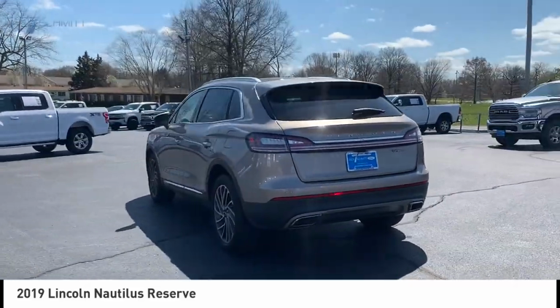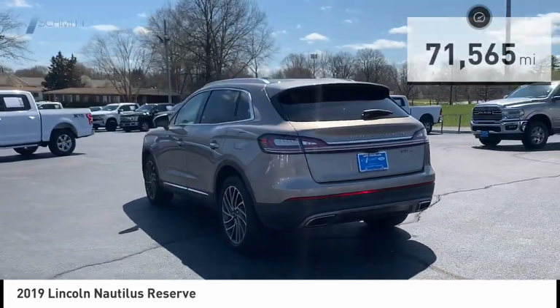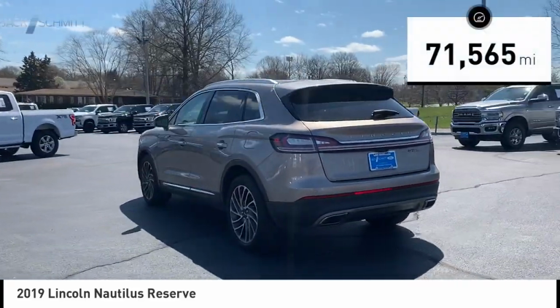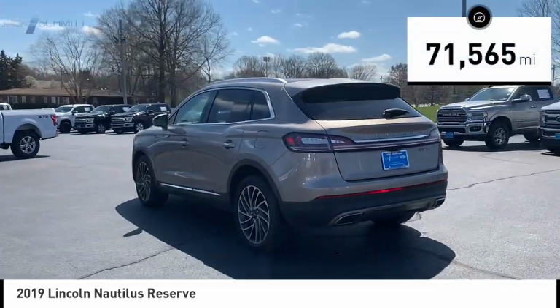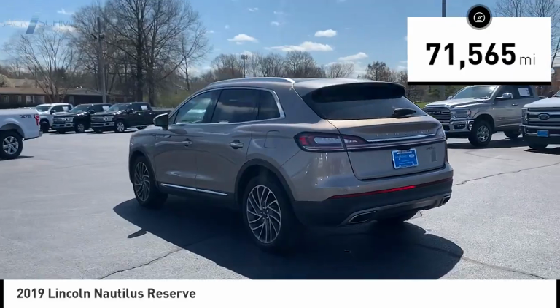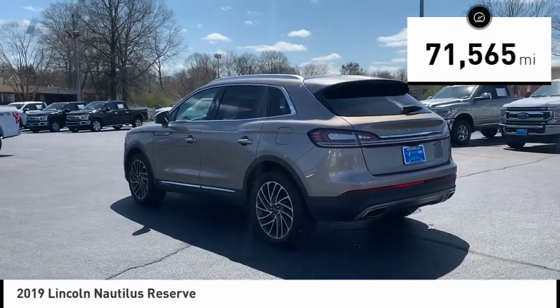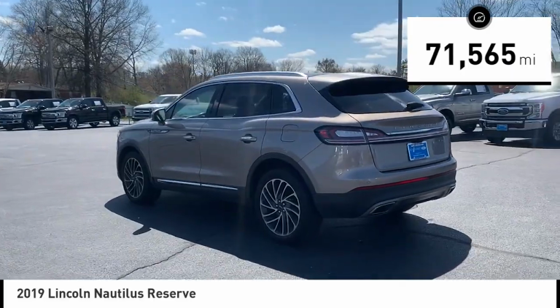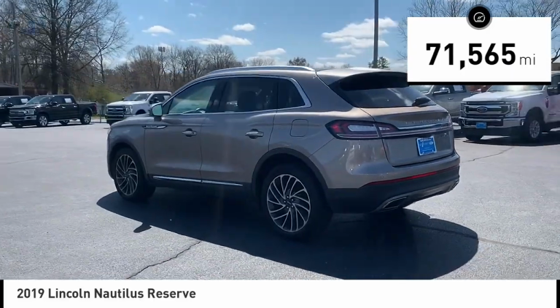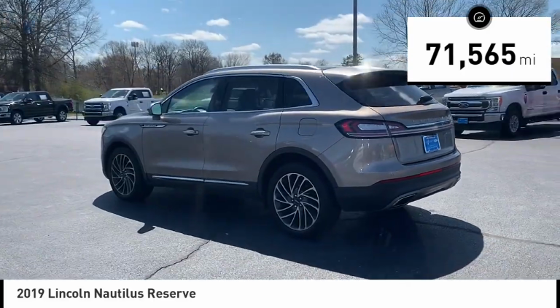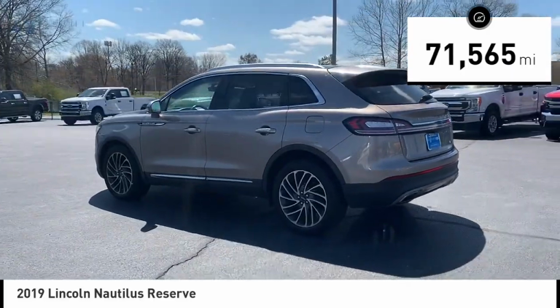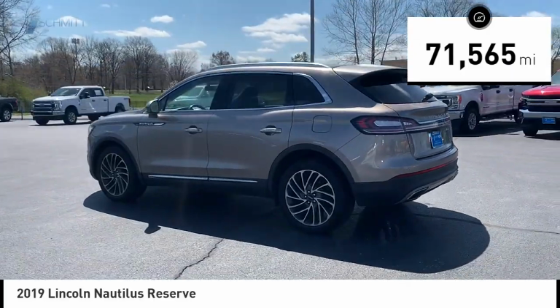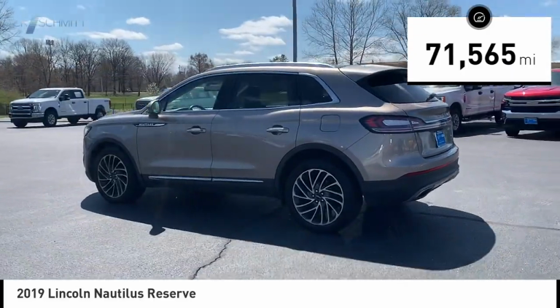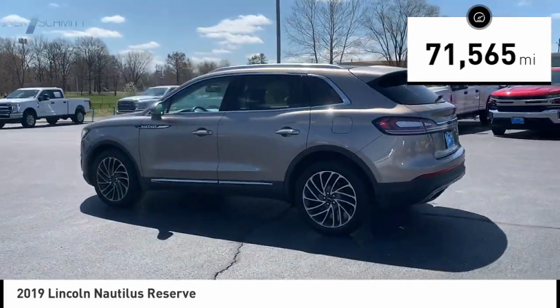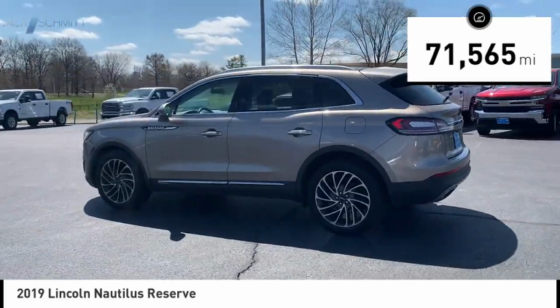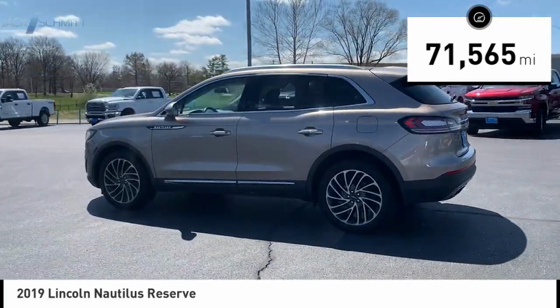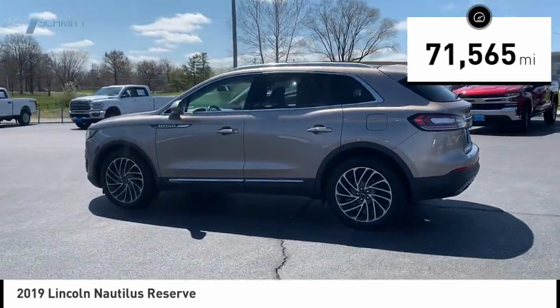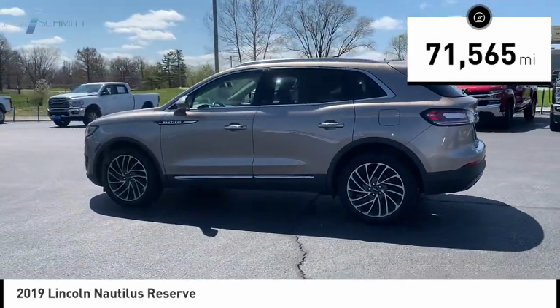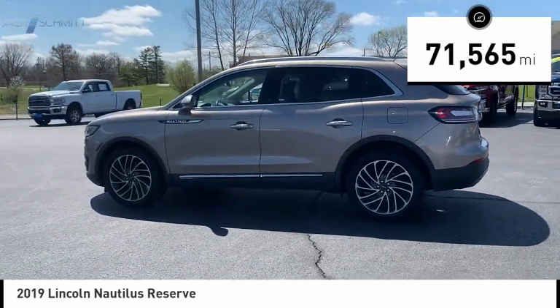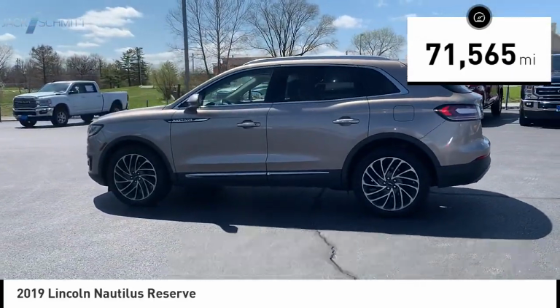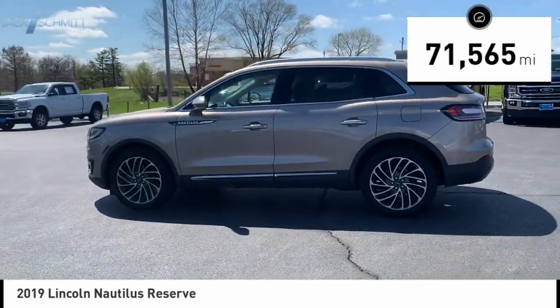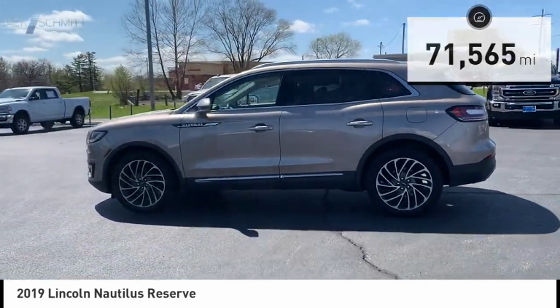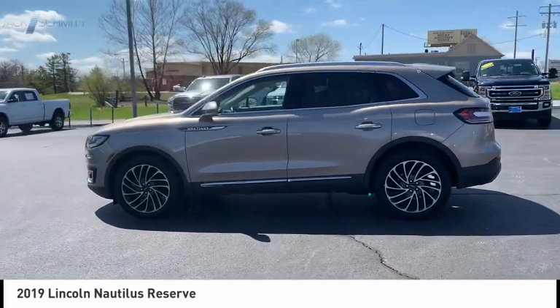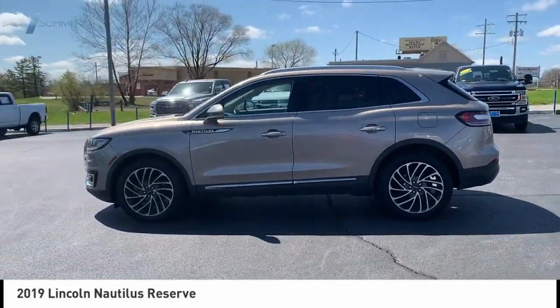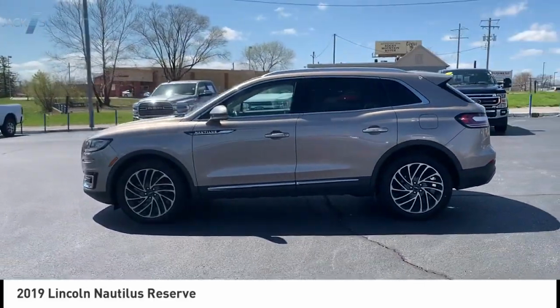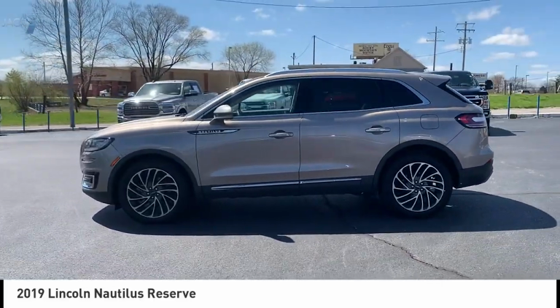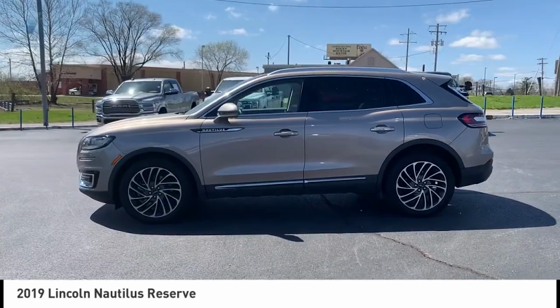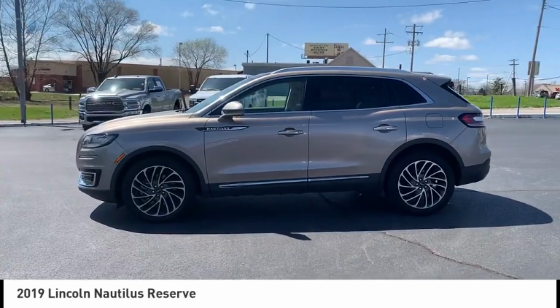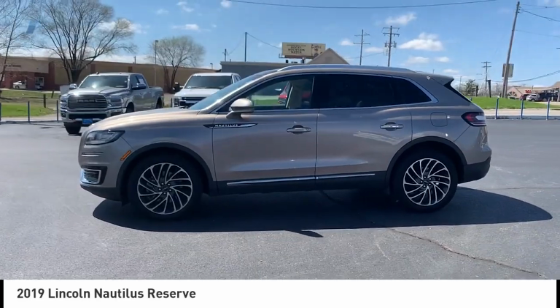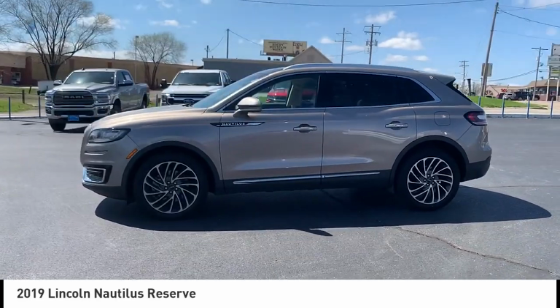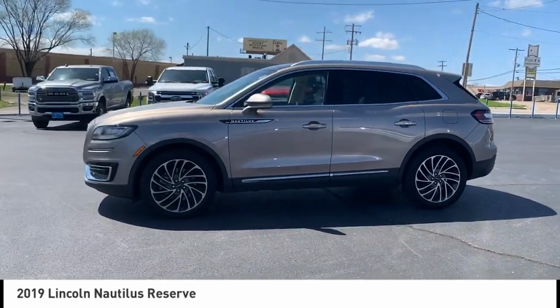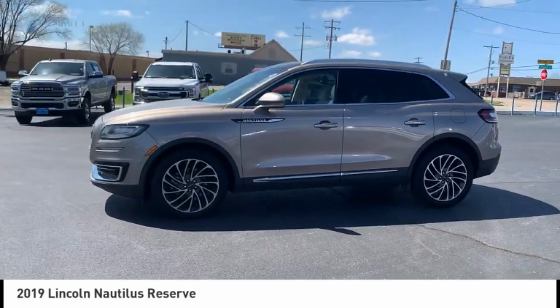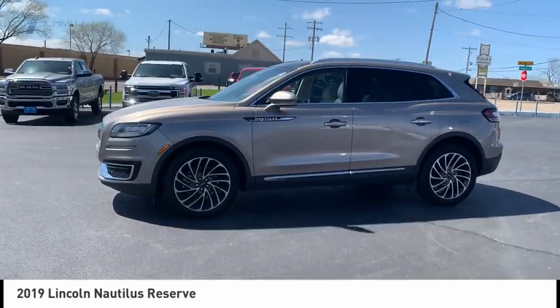This vehicle has less than 75,000 miles. This beauty will make even your house keys jealous. Drive it today.